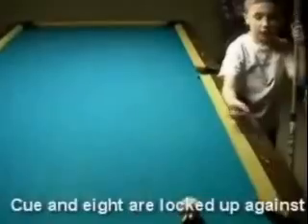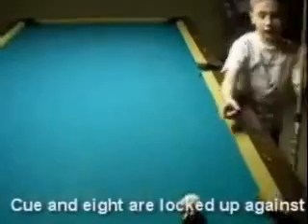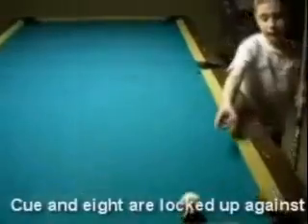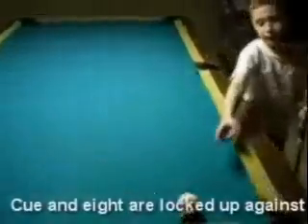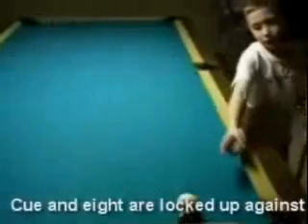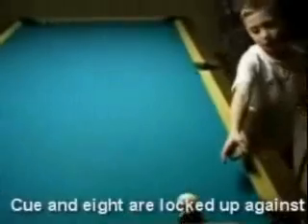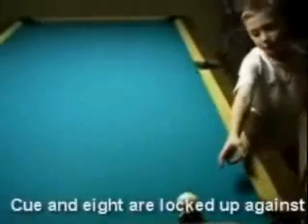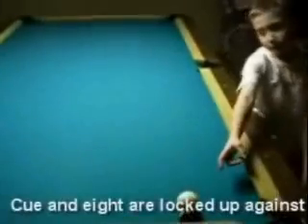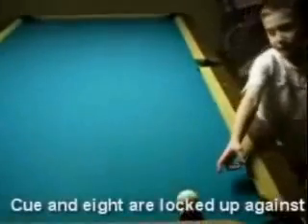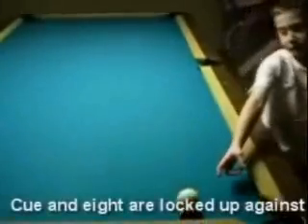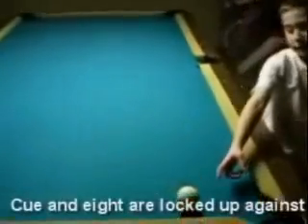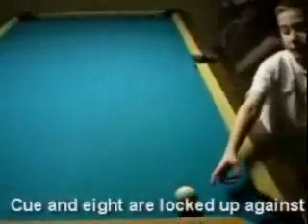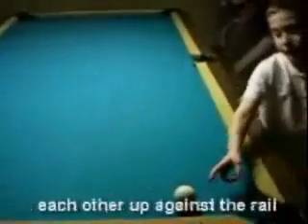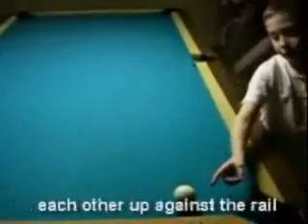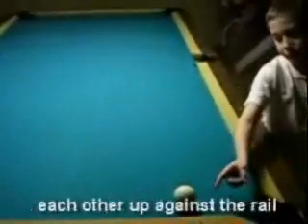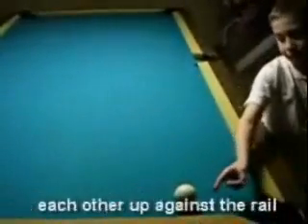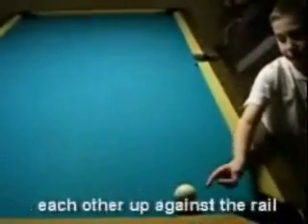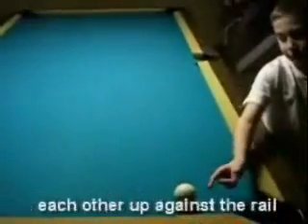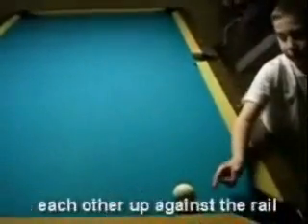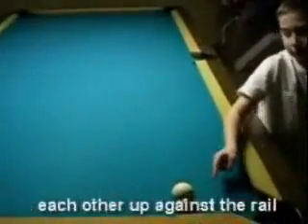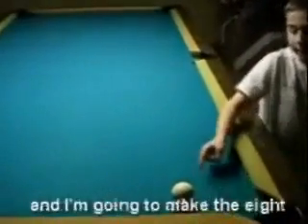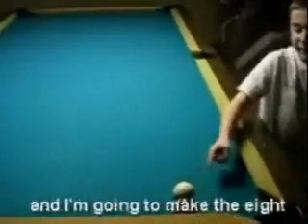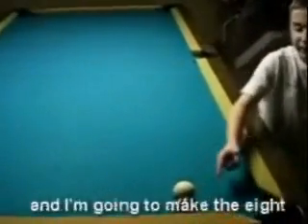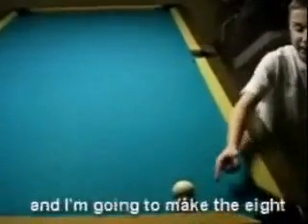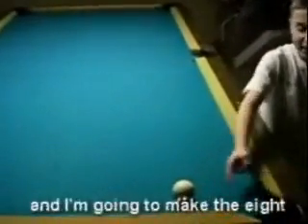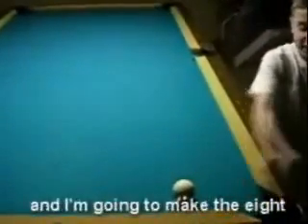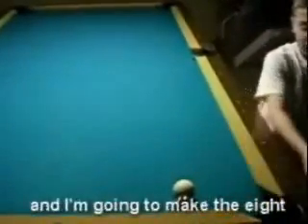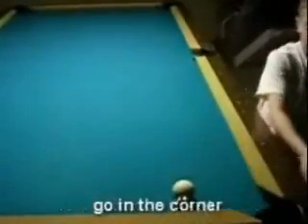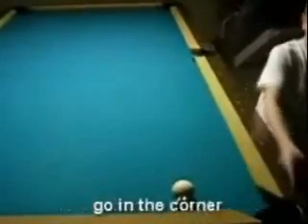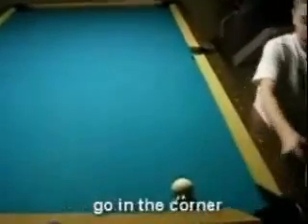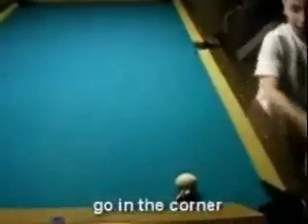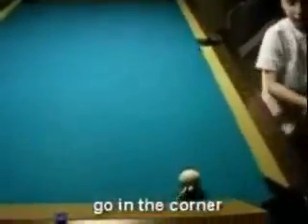You and the 8 are locked up against each other against the rail. I'm making the 8 going on the floor.